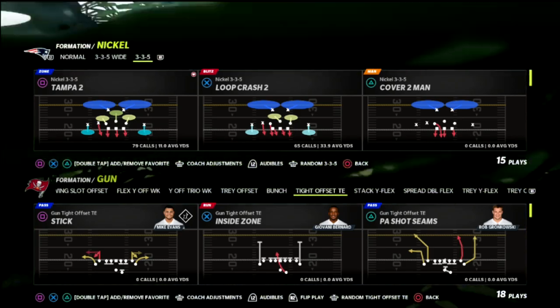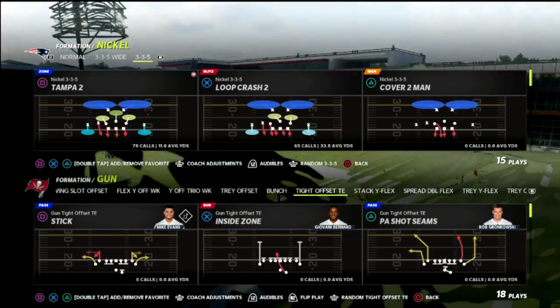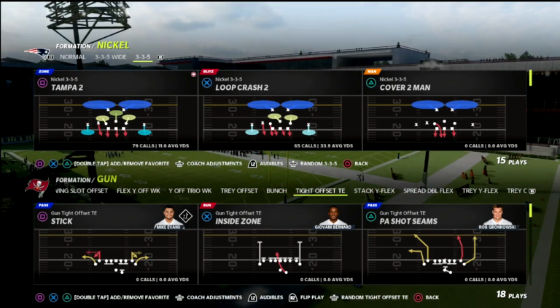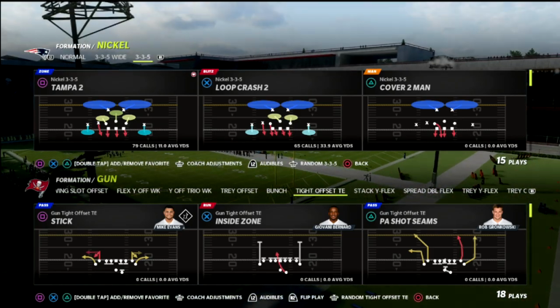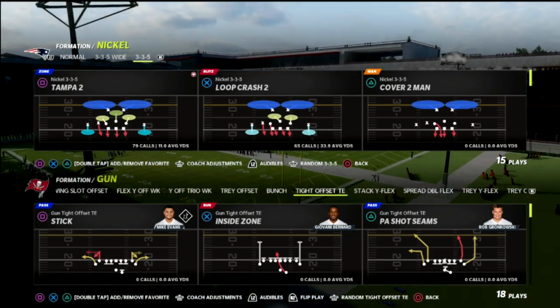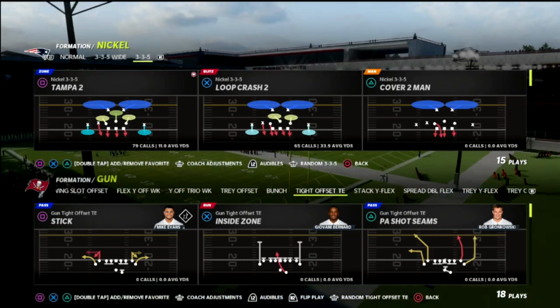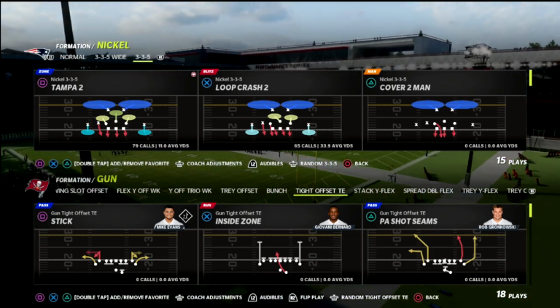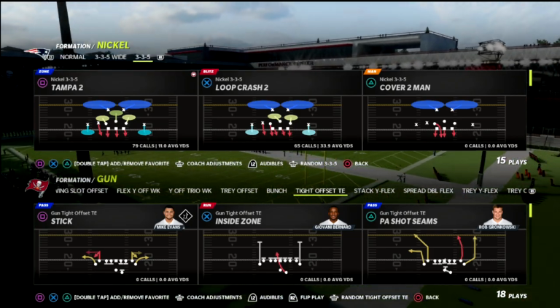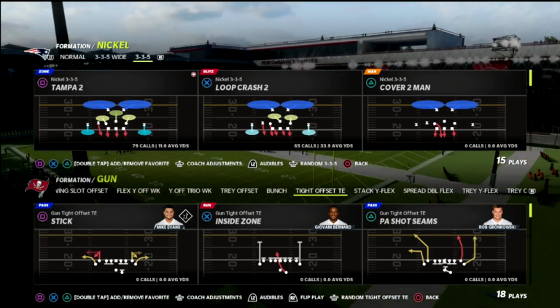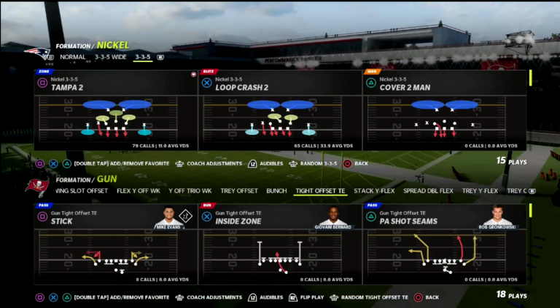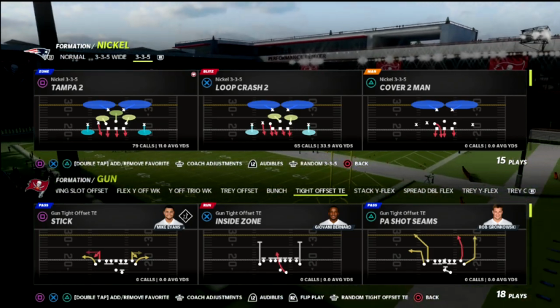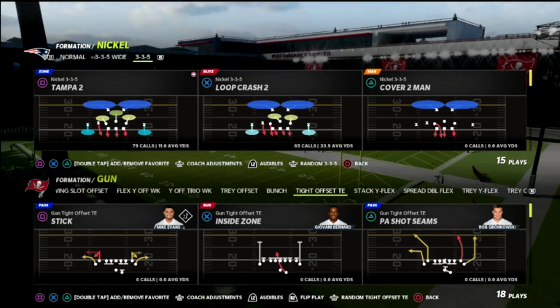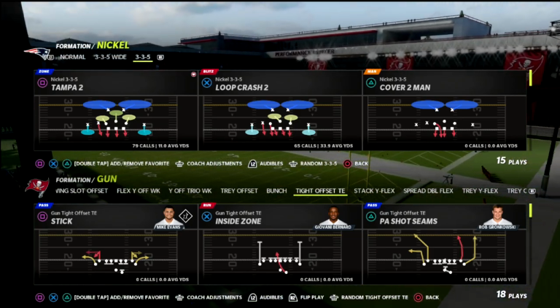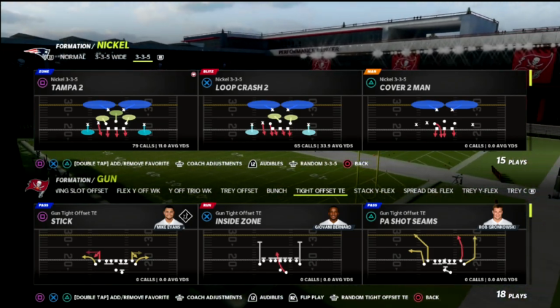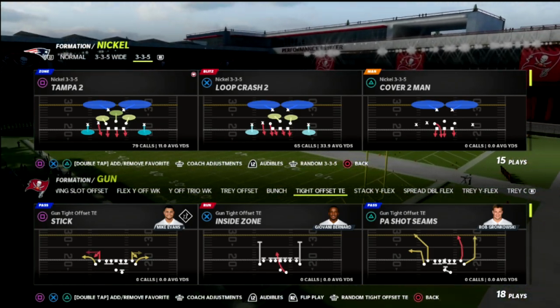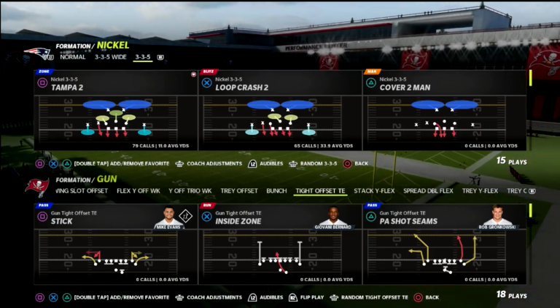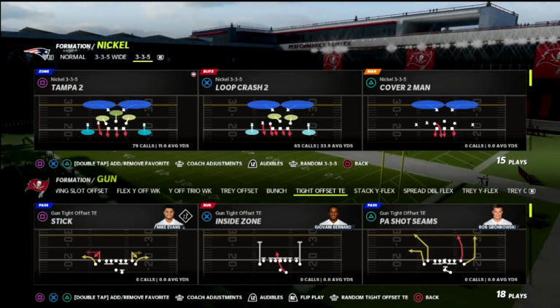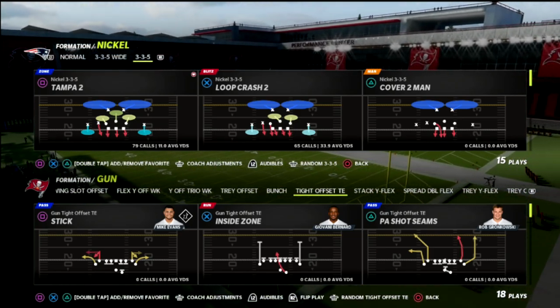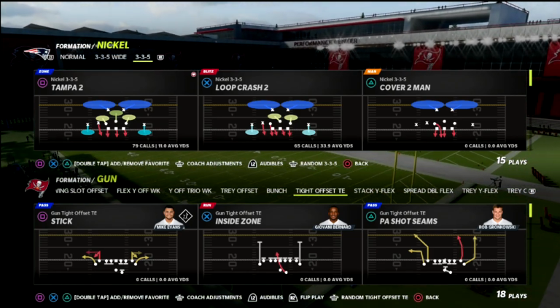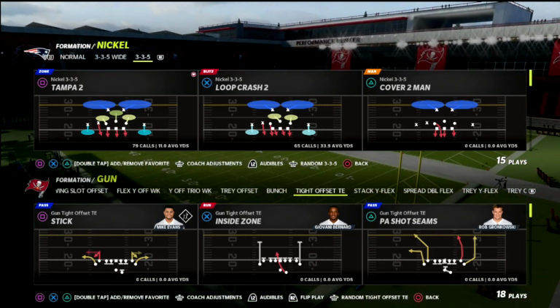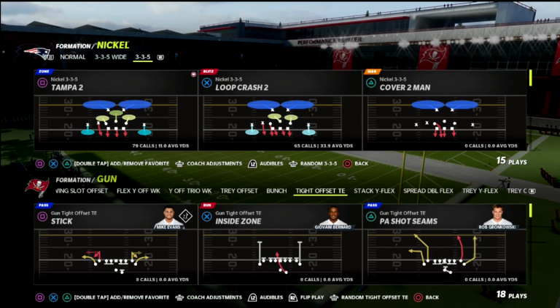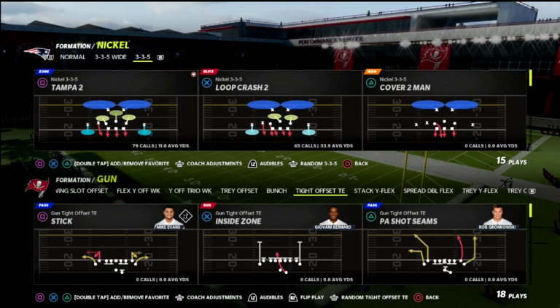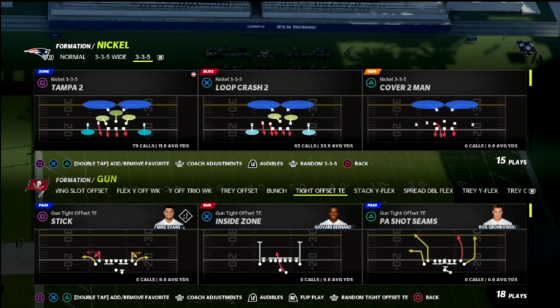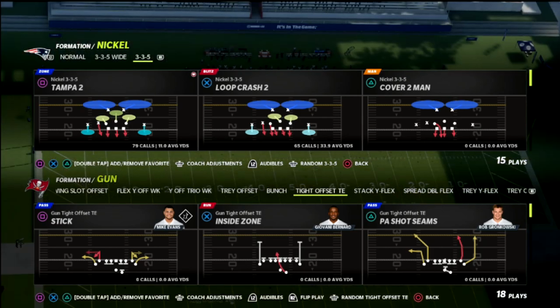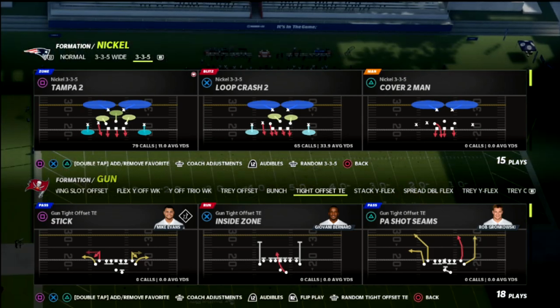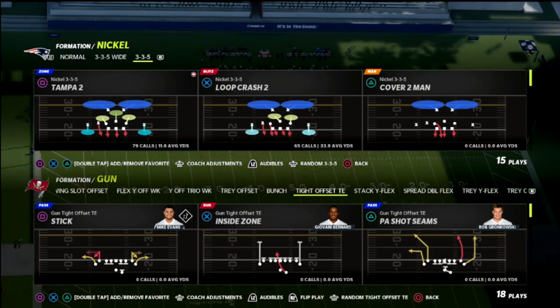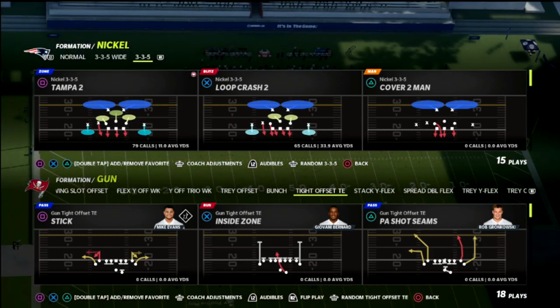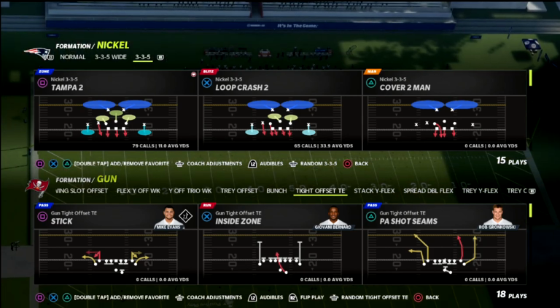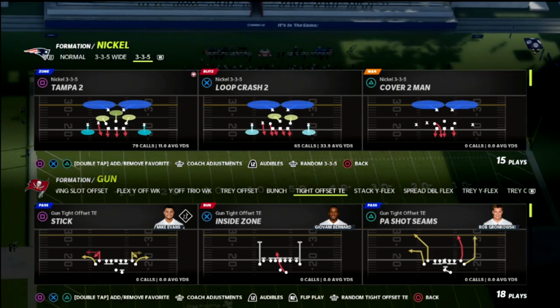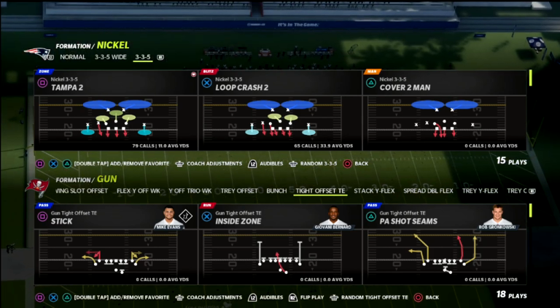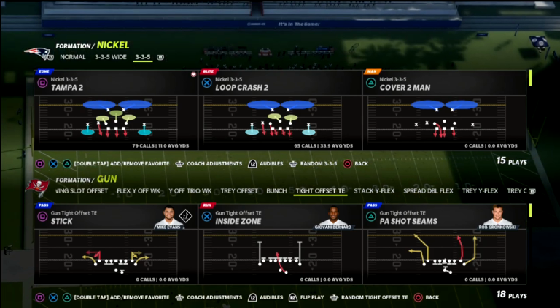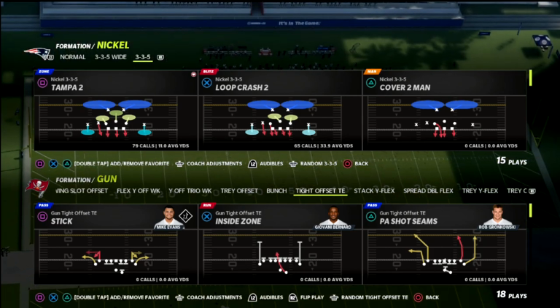In this video, I'm going to show you how you can contain the PA shot seams play out of the tight offset tight end.